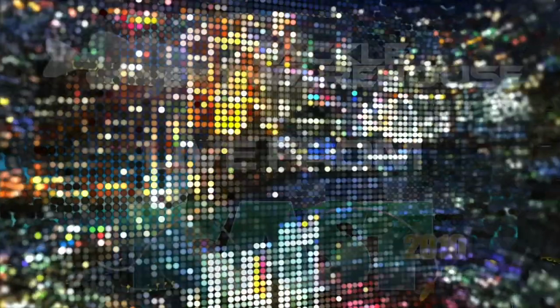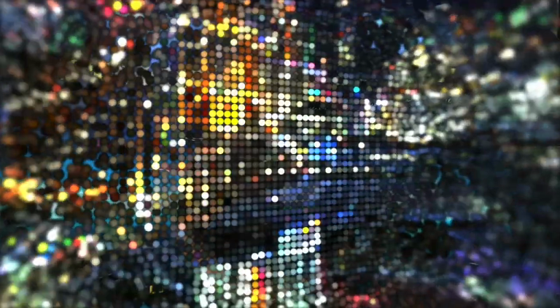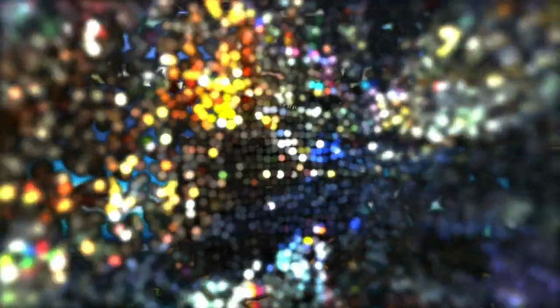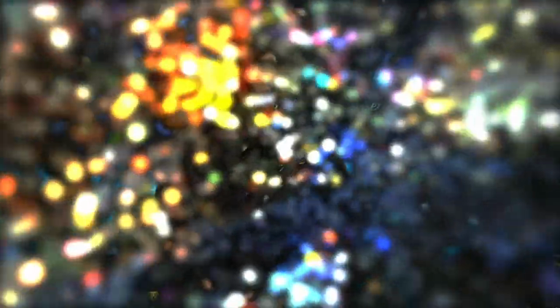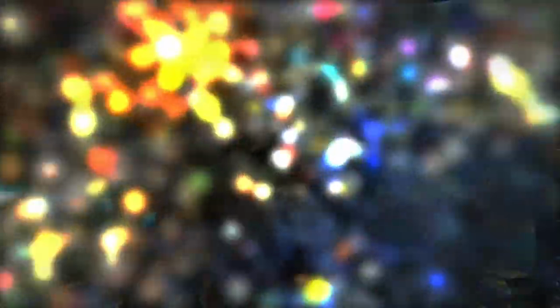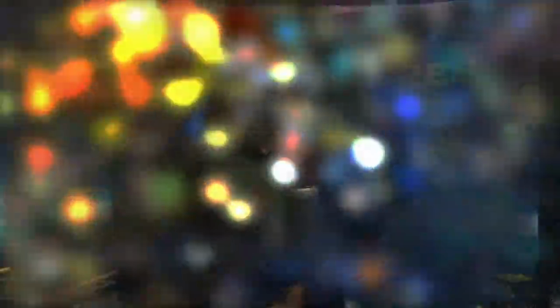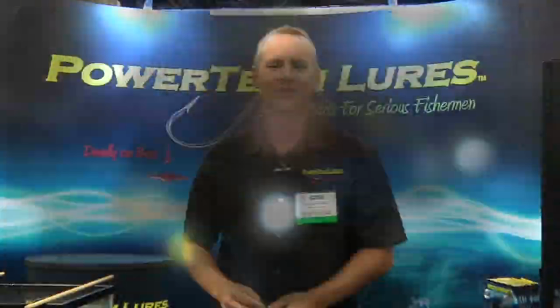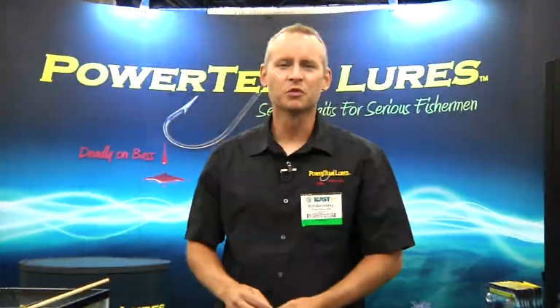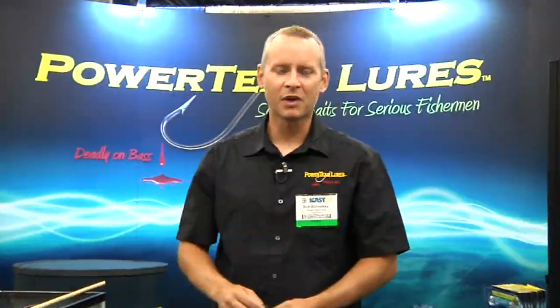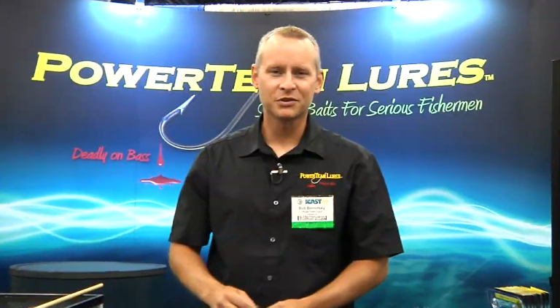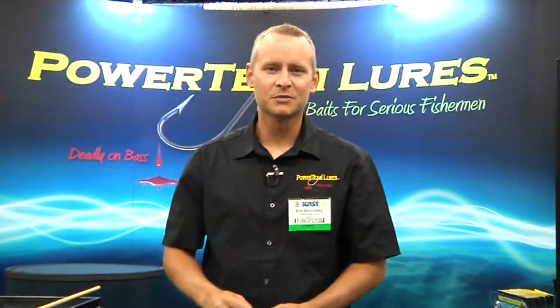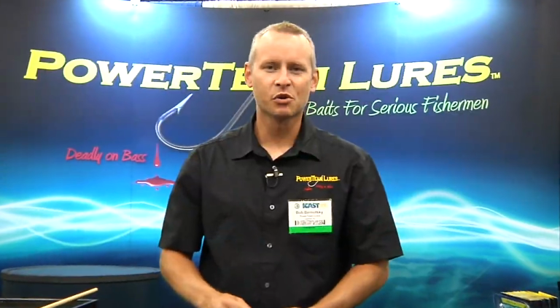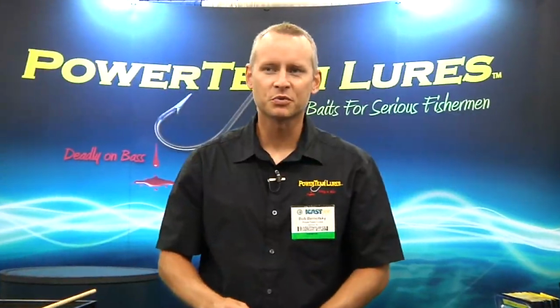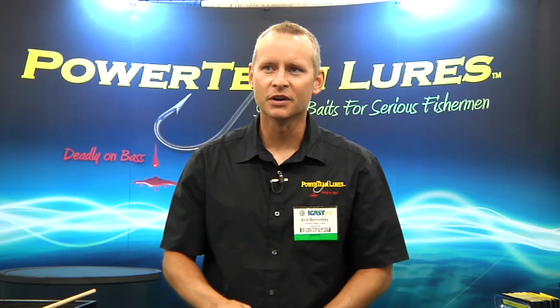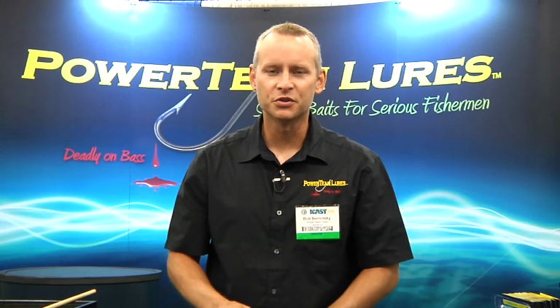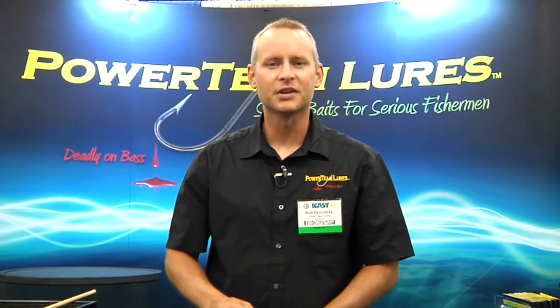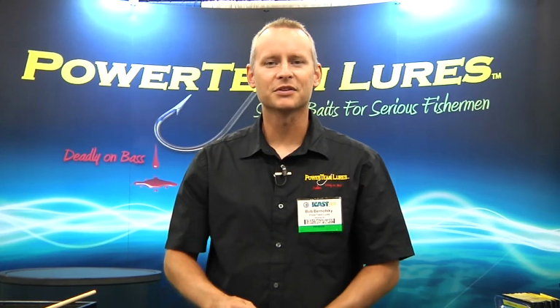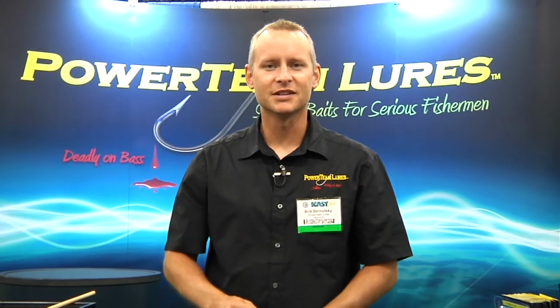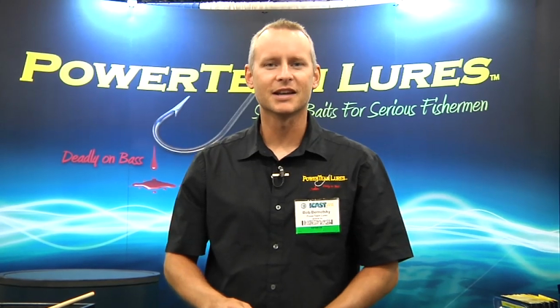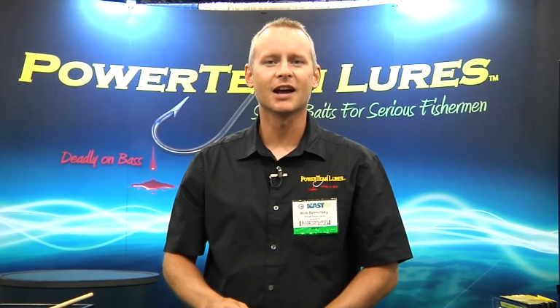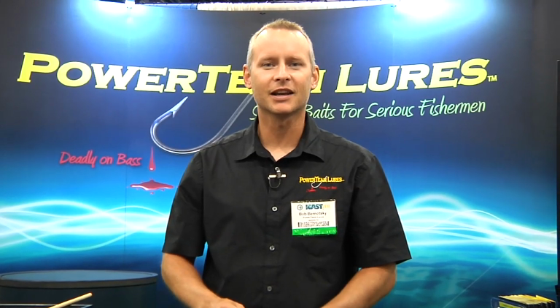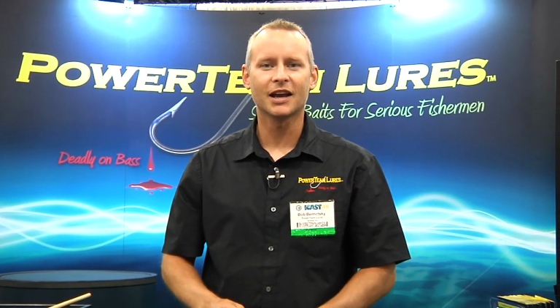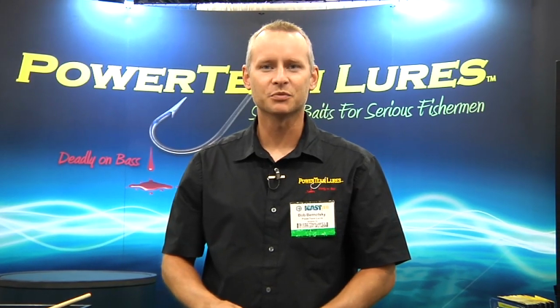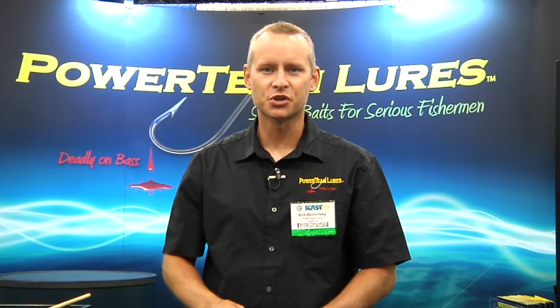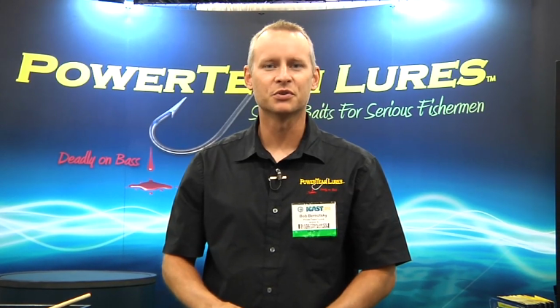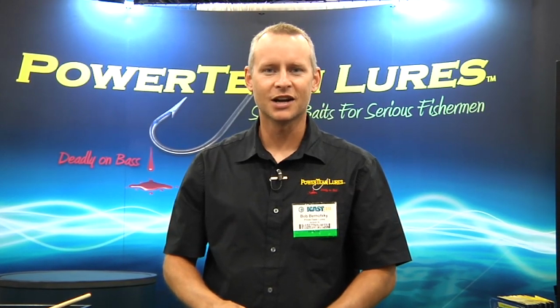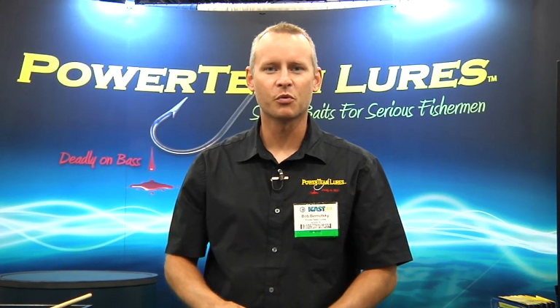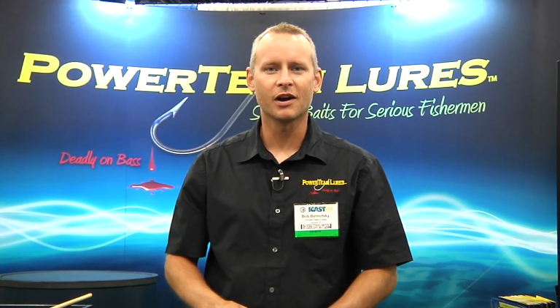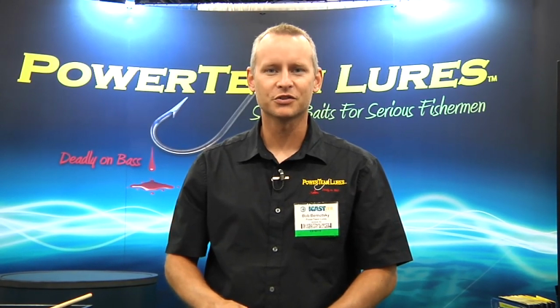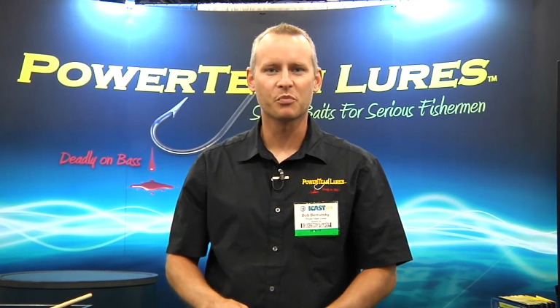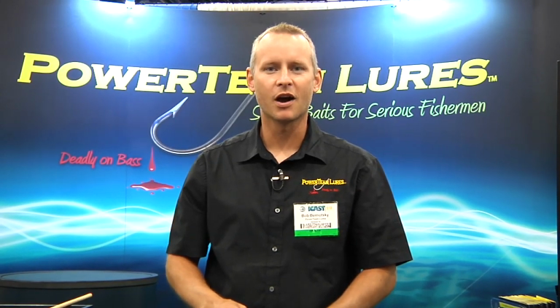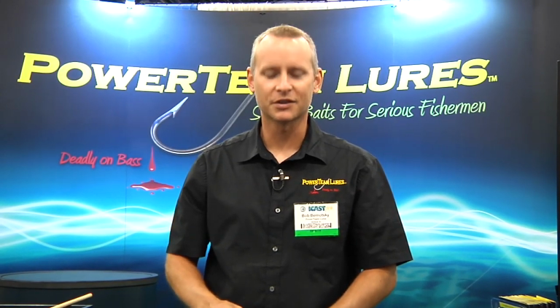Hi, I'm Bob Renotsky with Power Team Lures. We're here at 2010 ICAST, showing Tackle Warehouse our products.